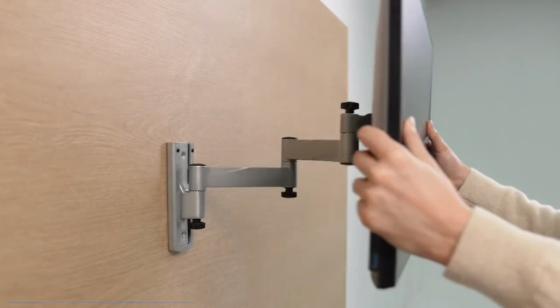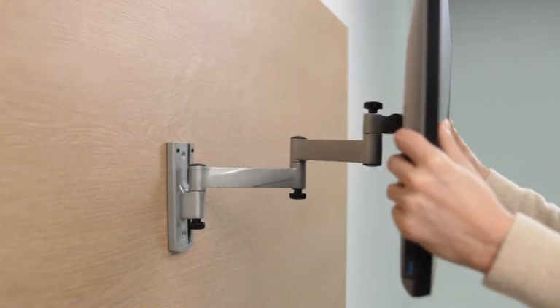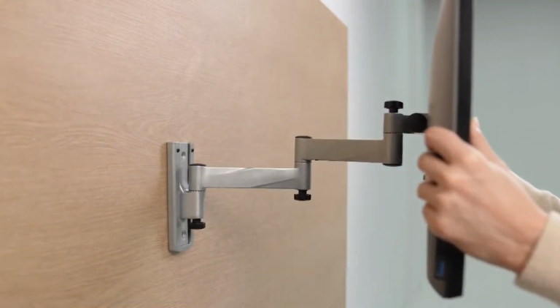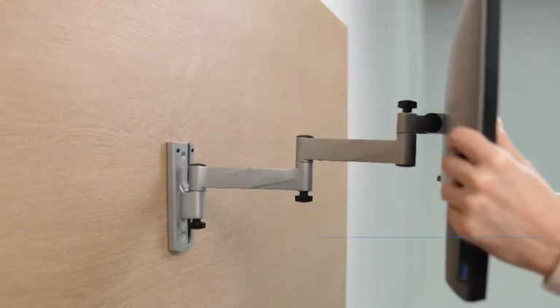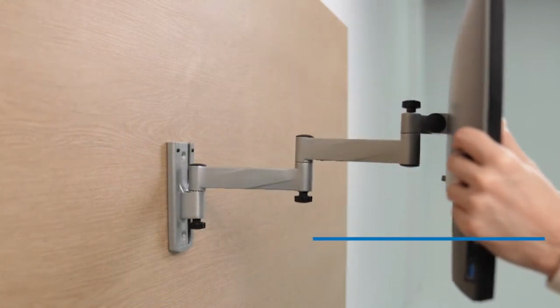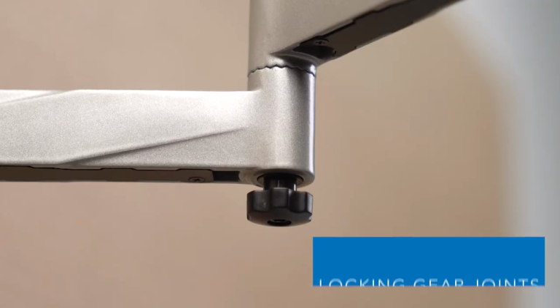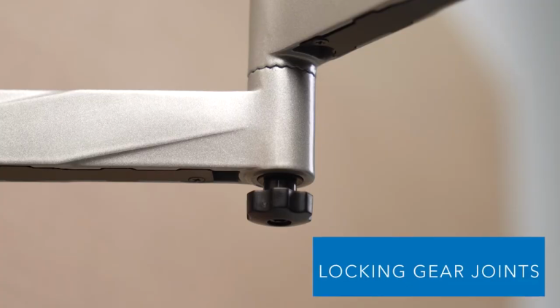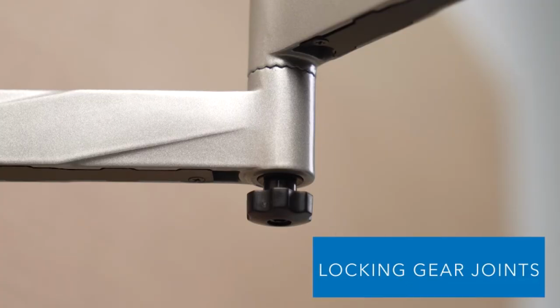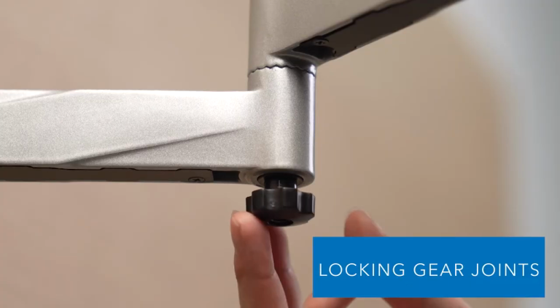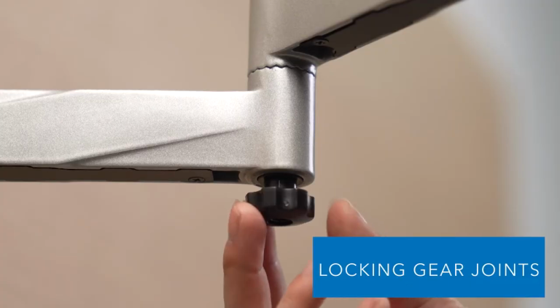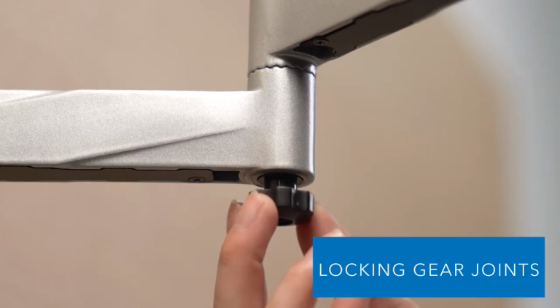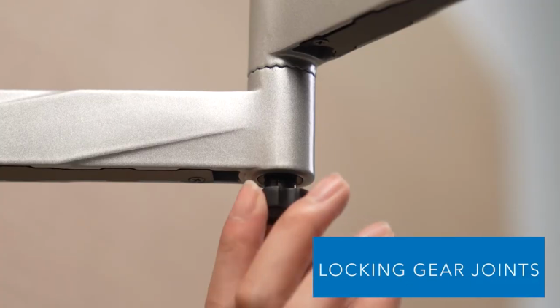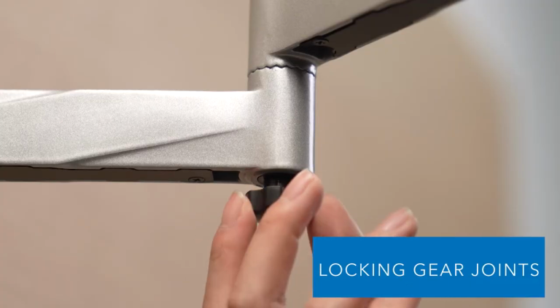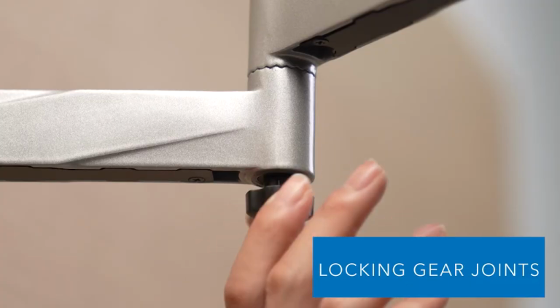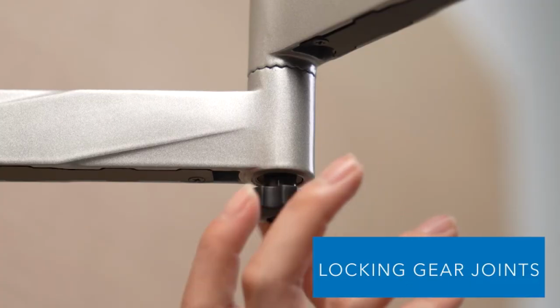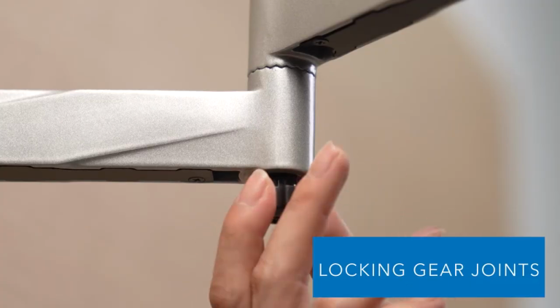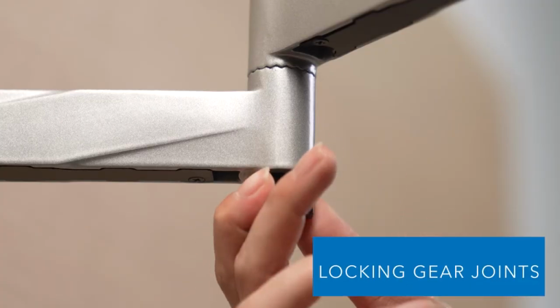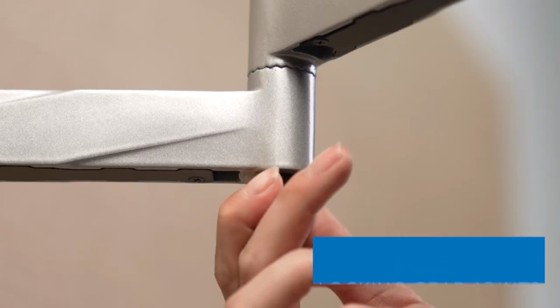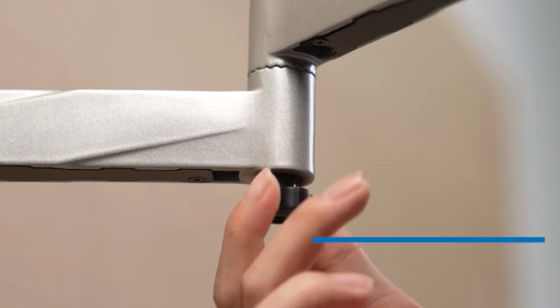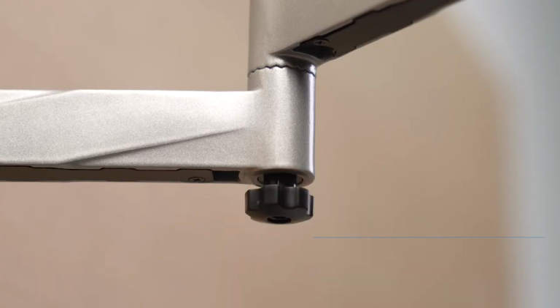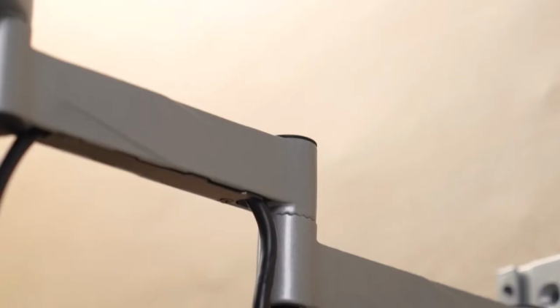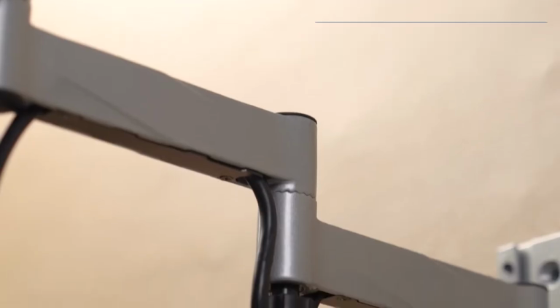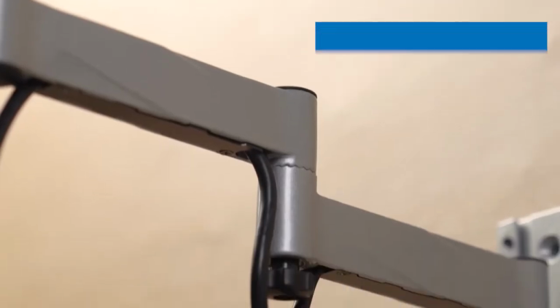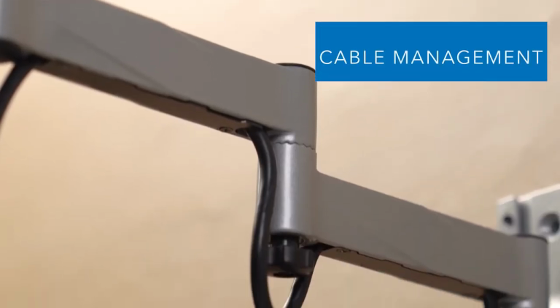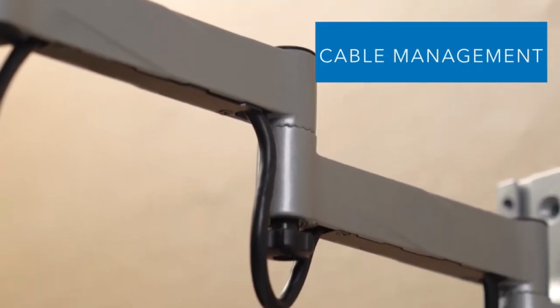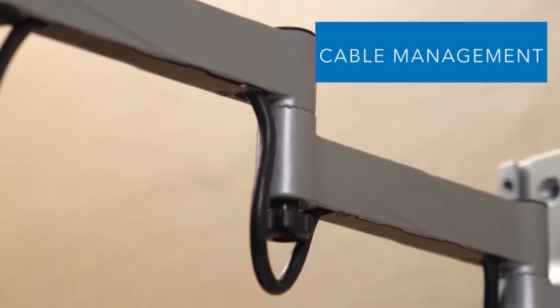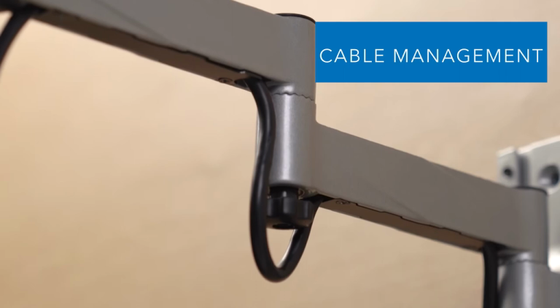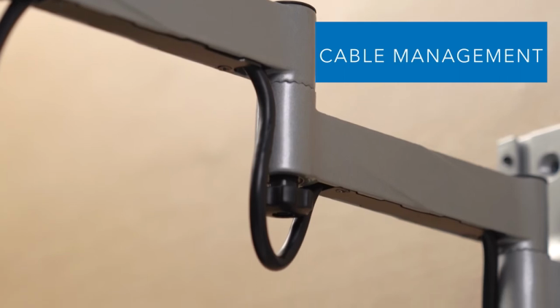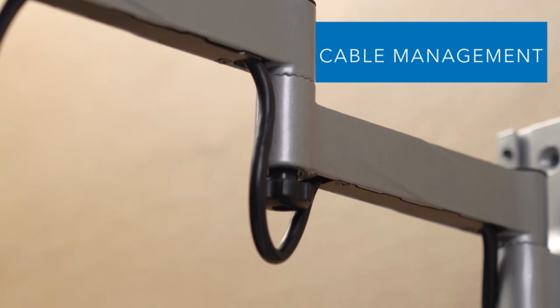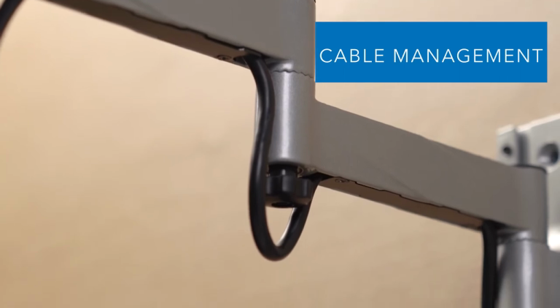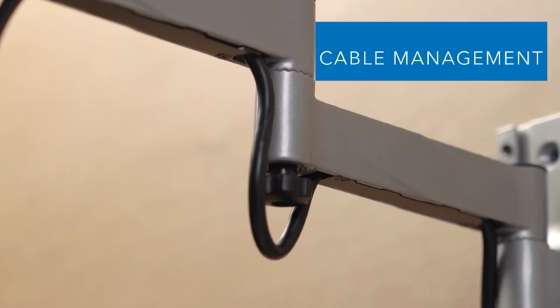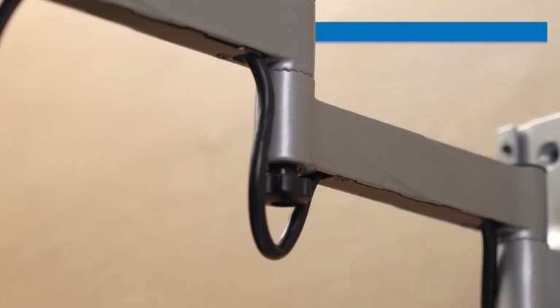It is built to last. This single-arm TV mount will fit televisions up to 42 inches.